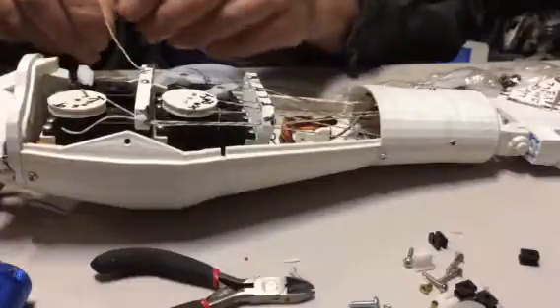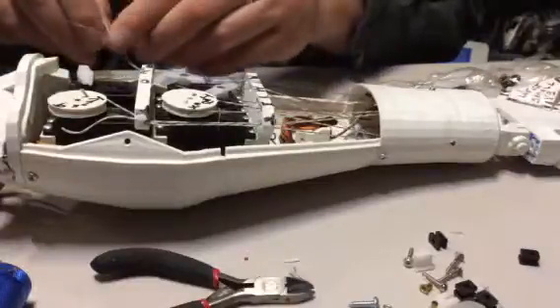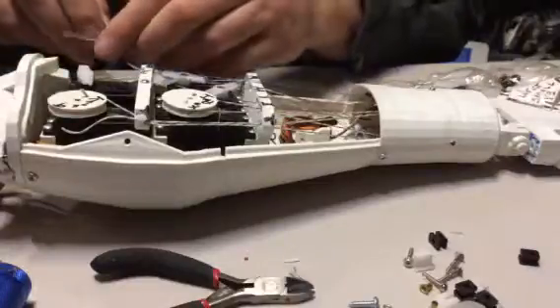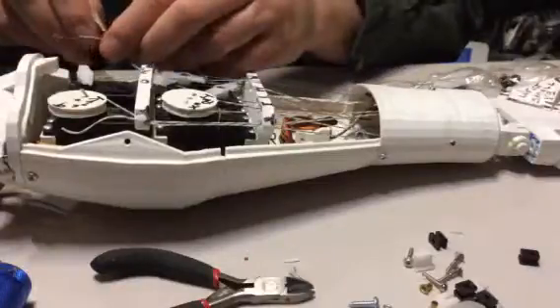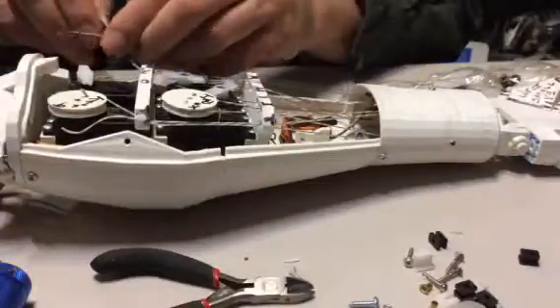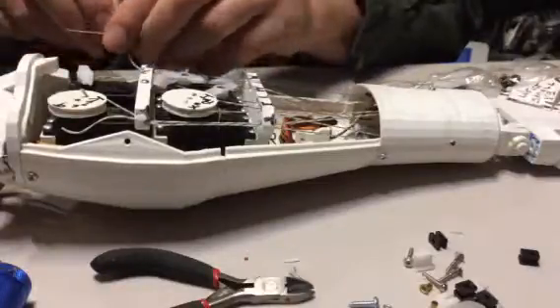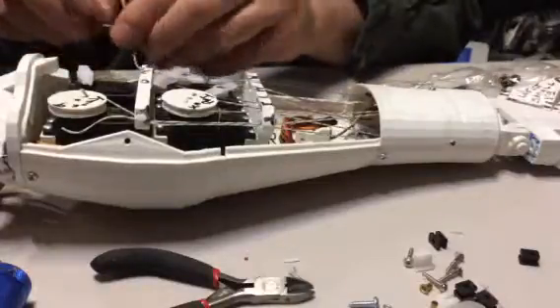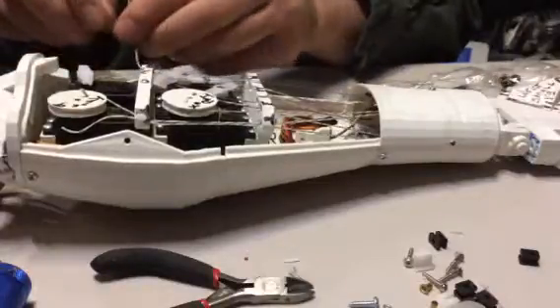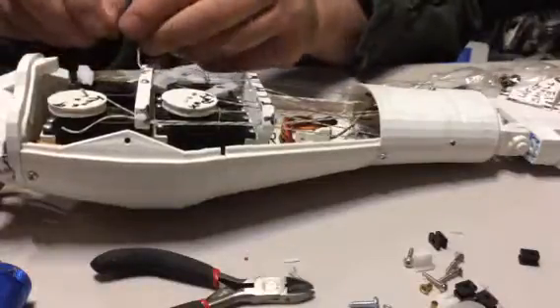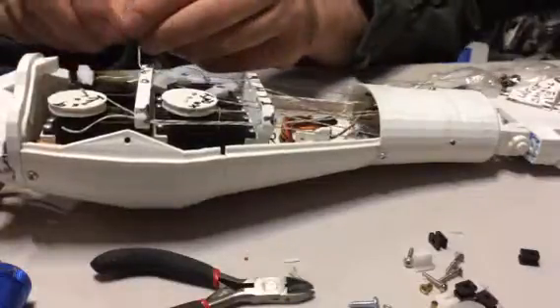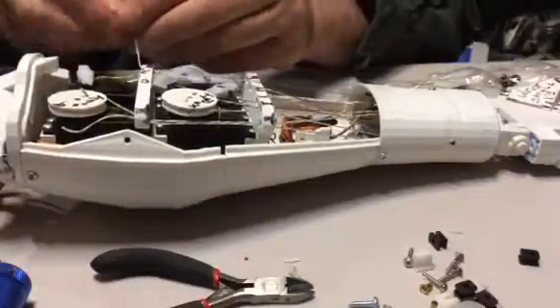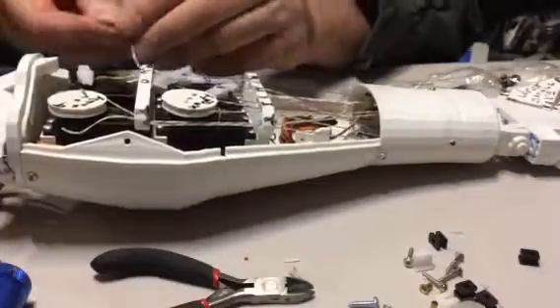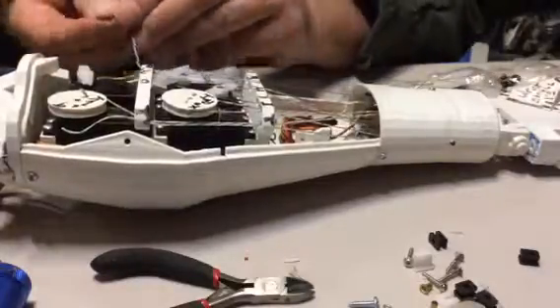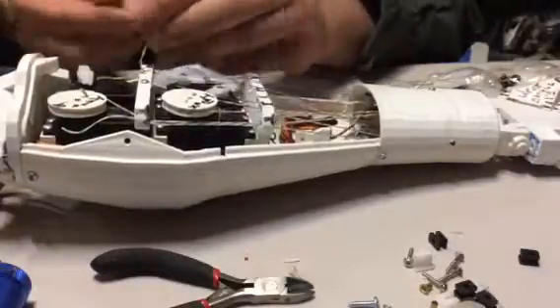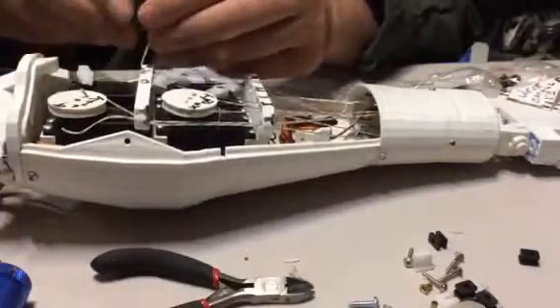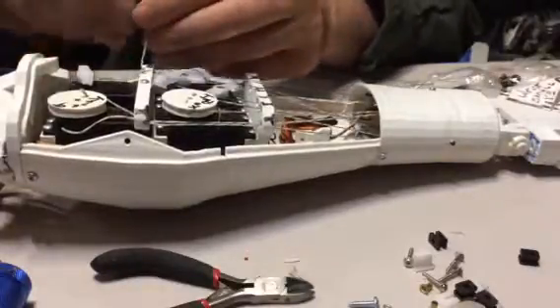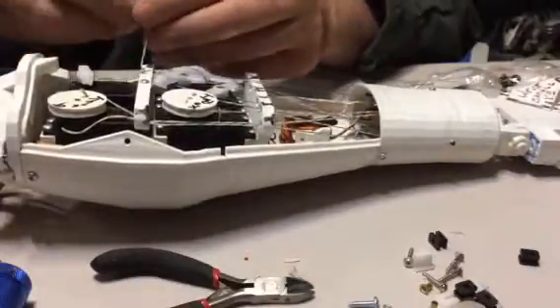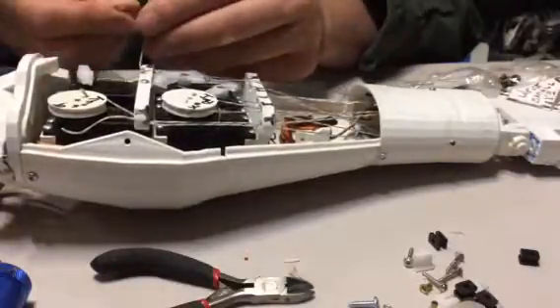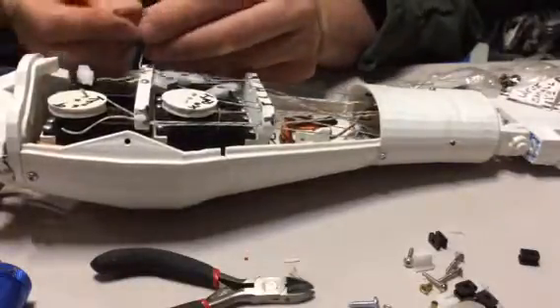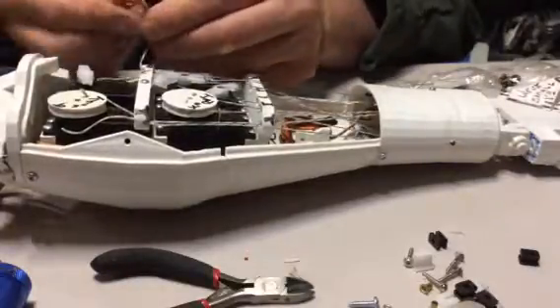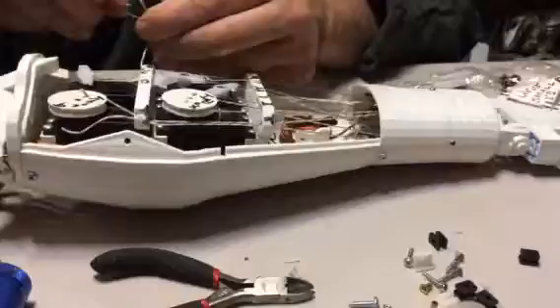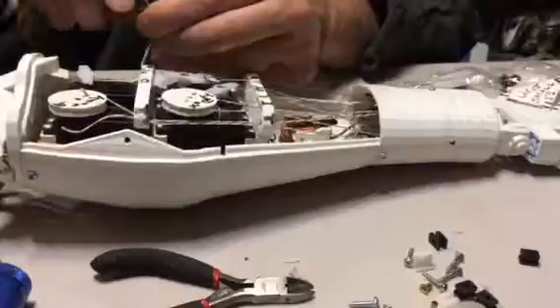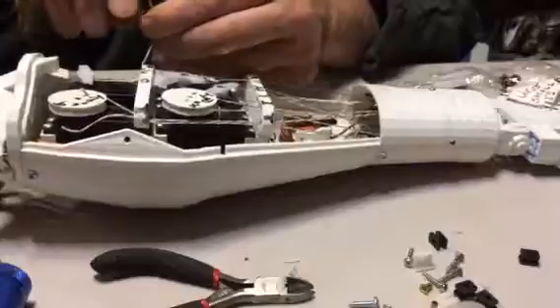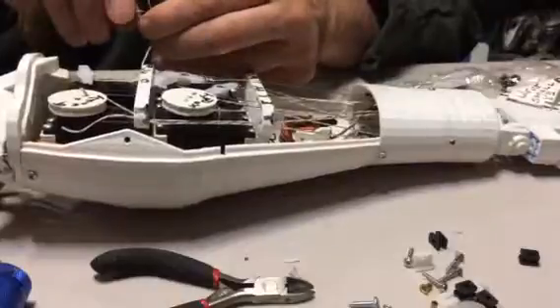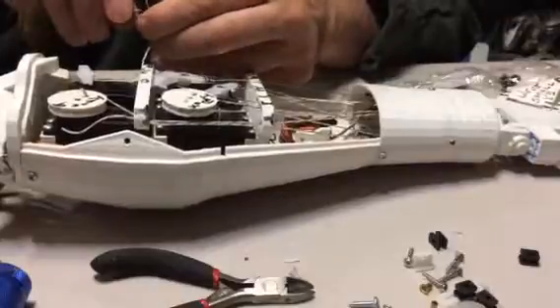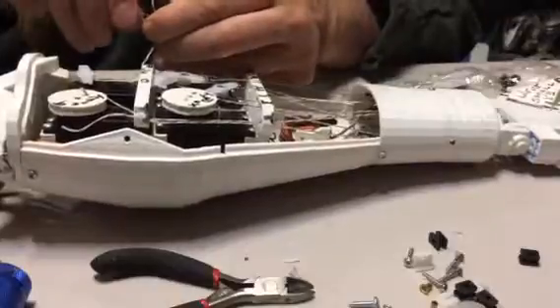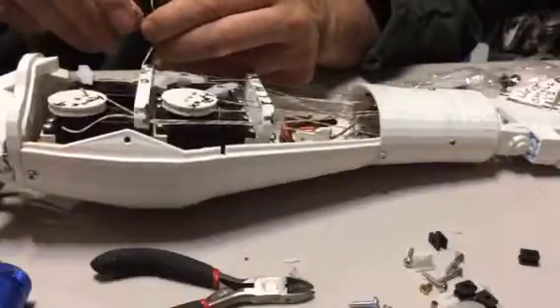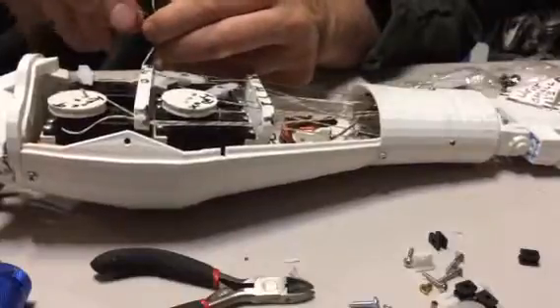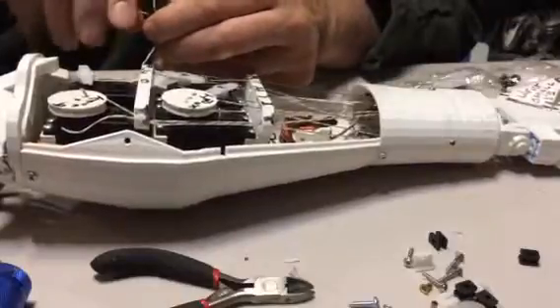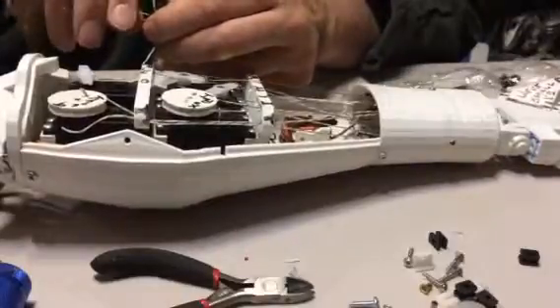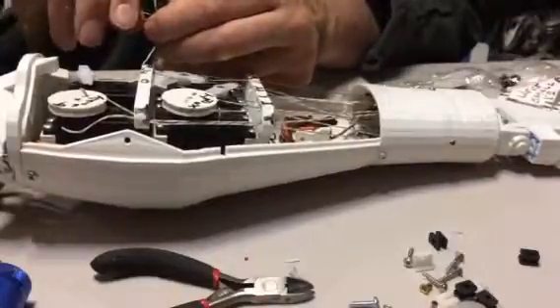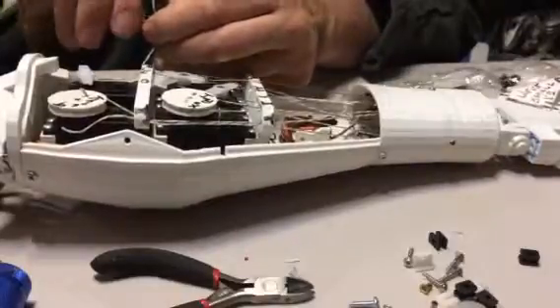So I'm going to tie it on the end of one of these lines. This one's going to the pinky.